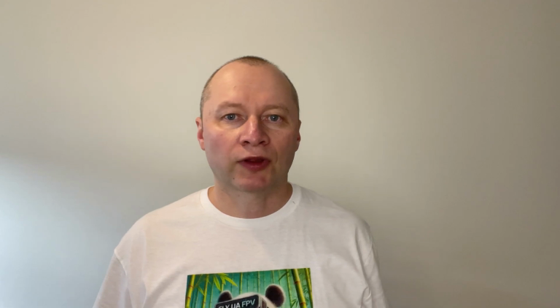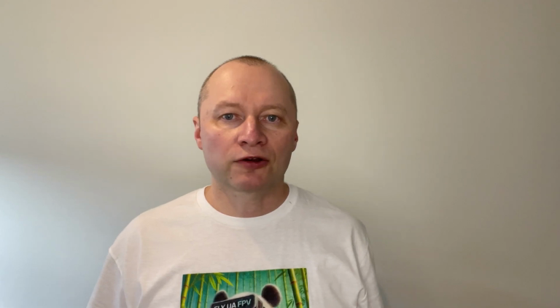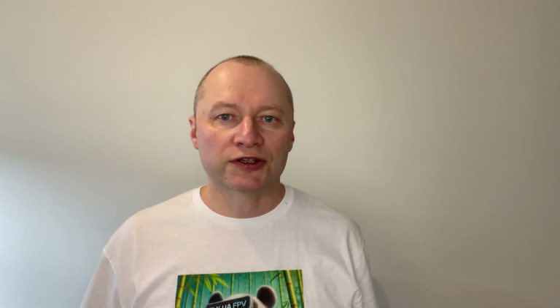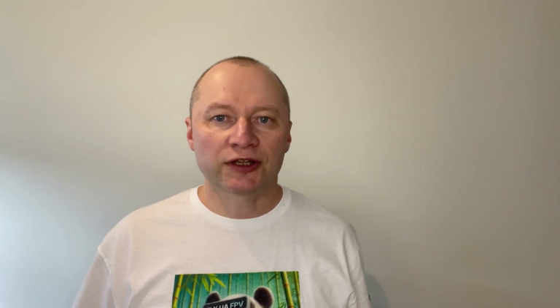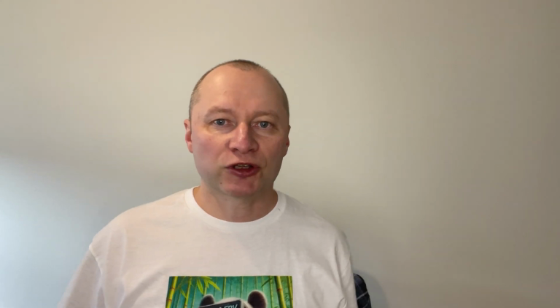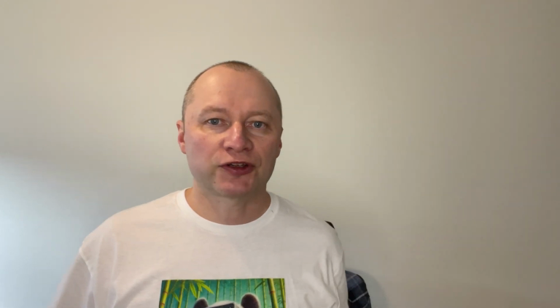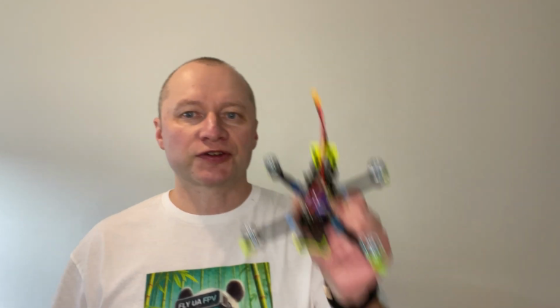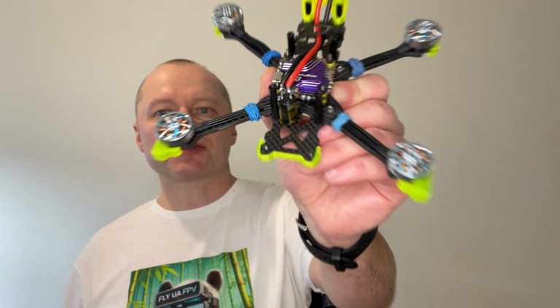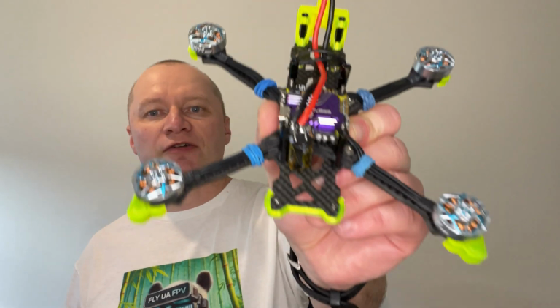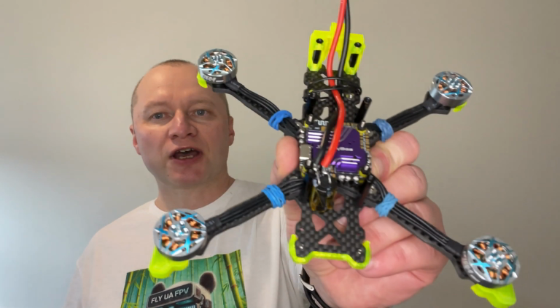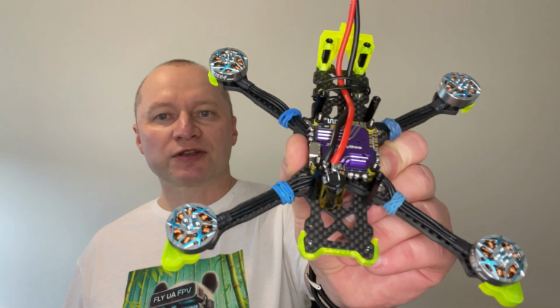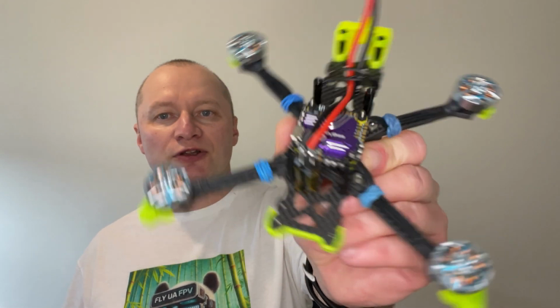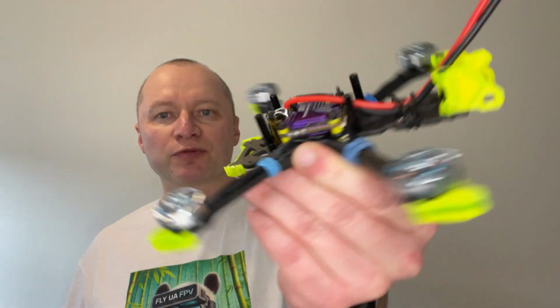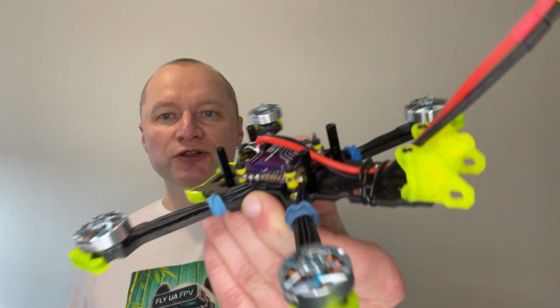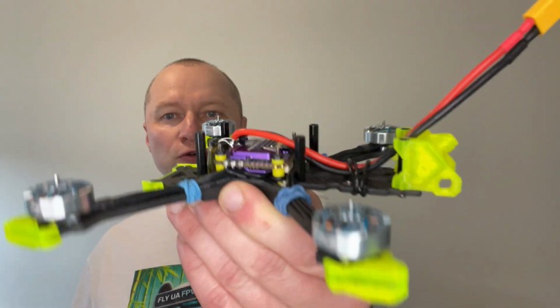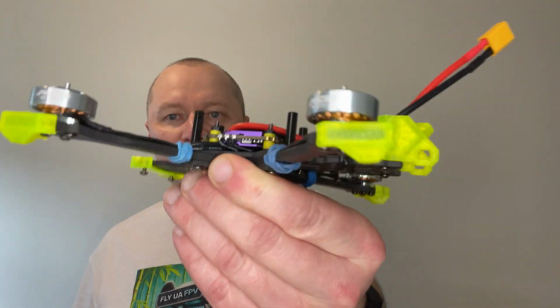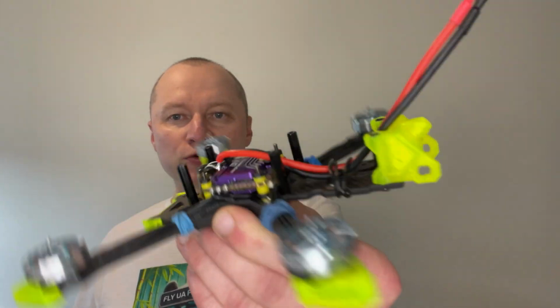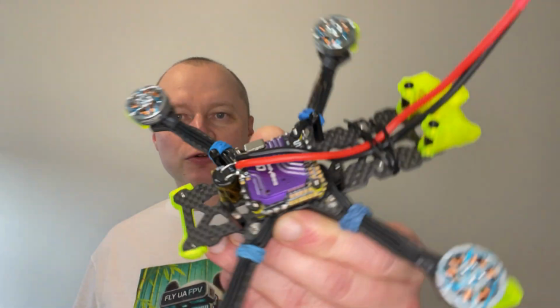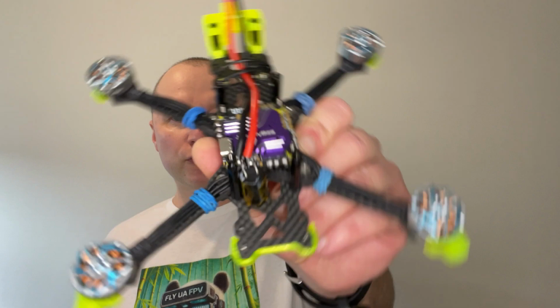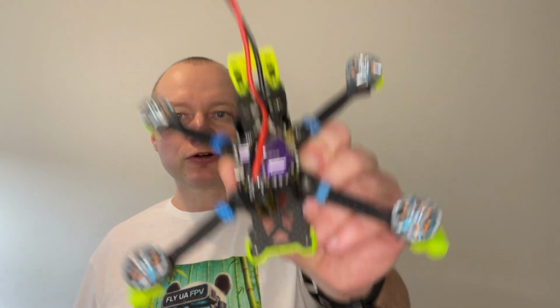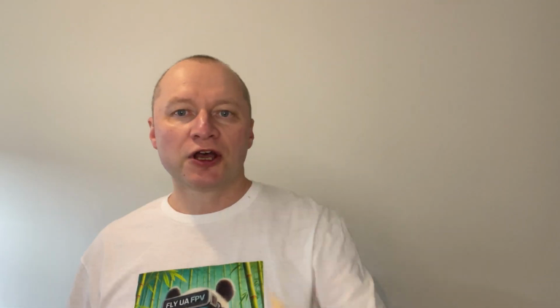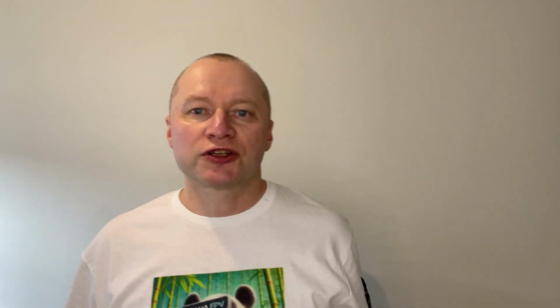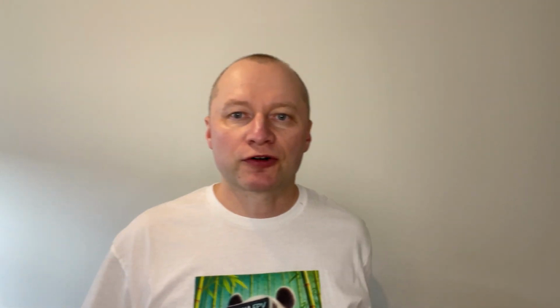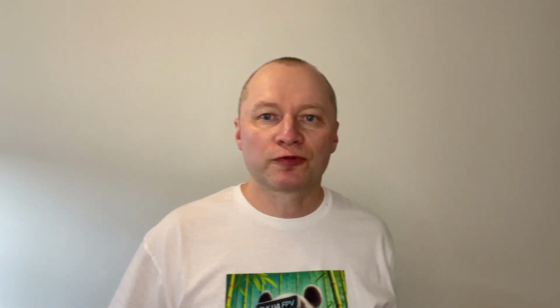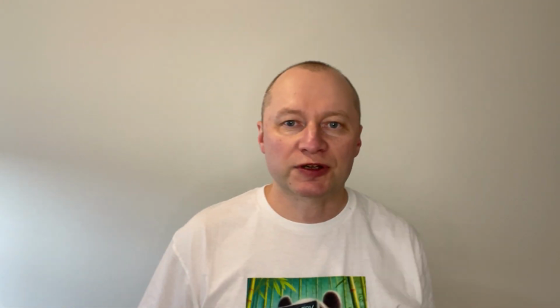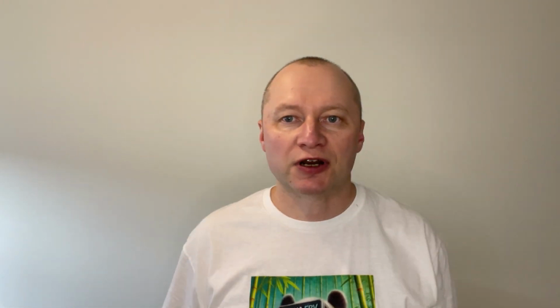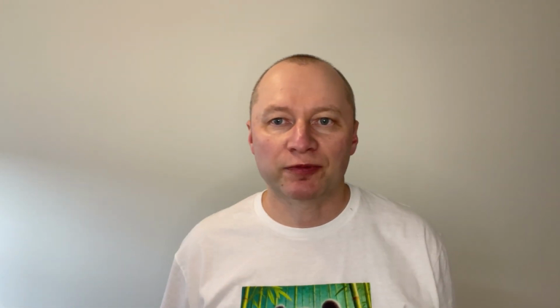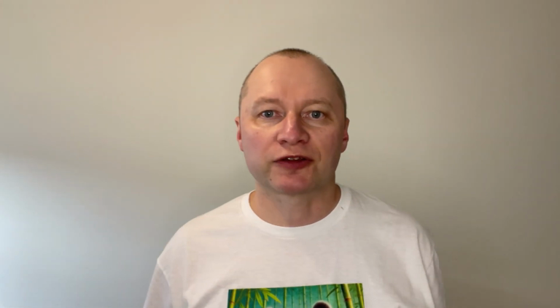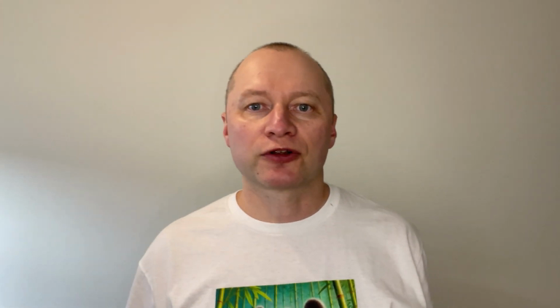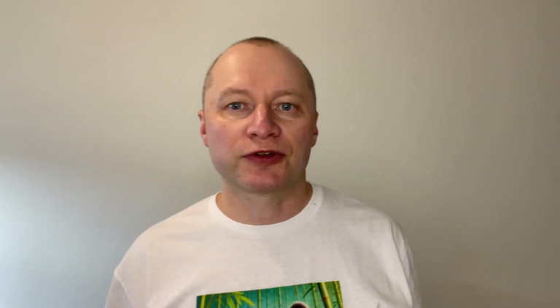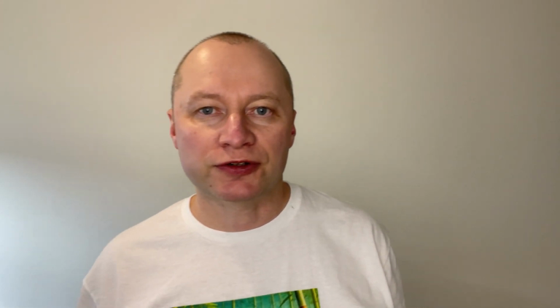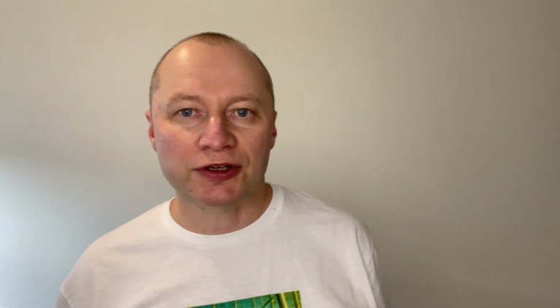Hello guys, a little bit of a teaser — this is where we are in the middle of the build. So if it looks cool to you, just follow me, subscribe and follow the video series.